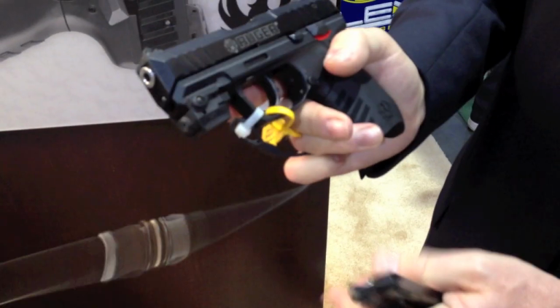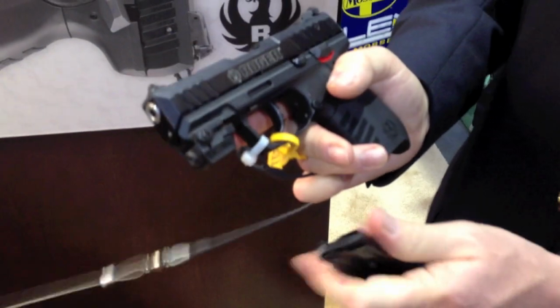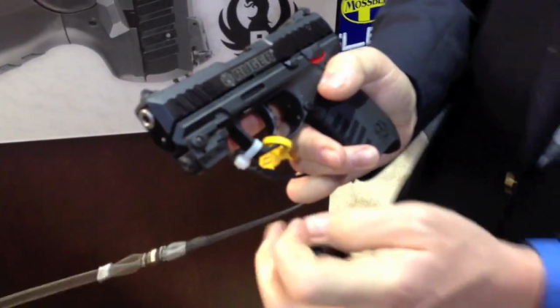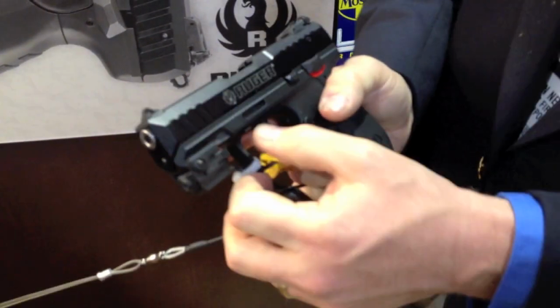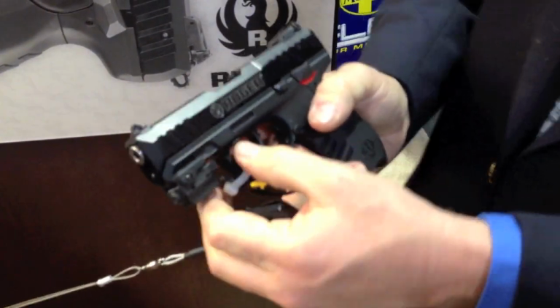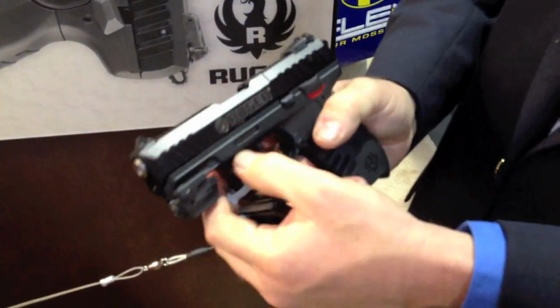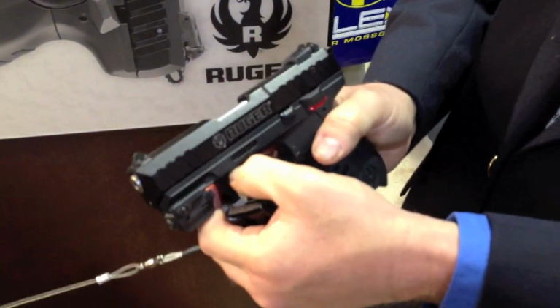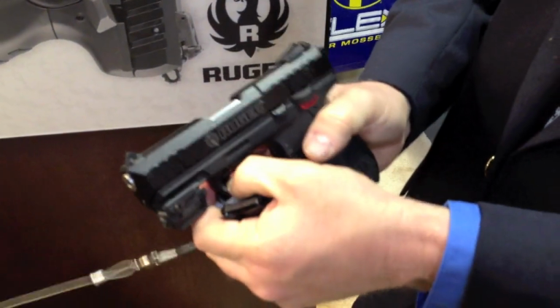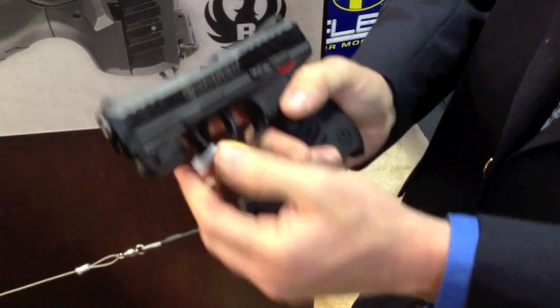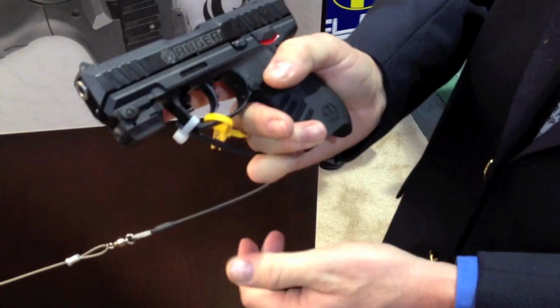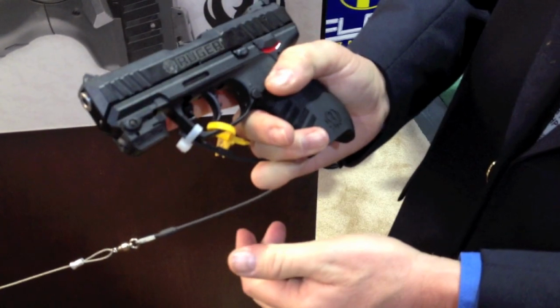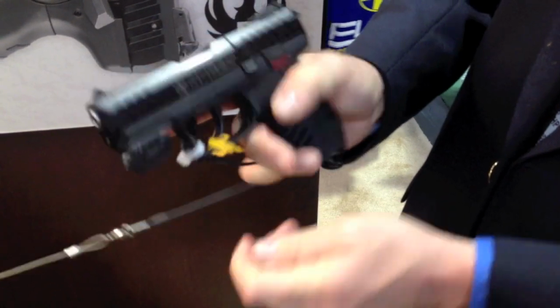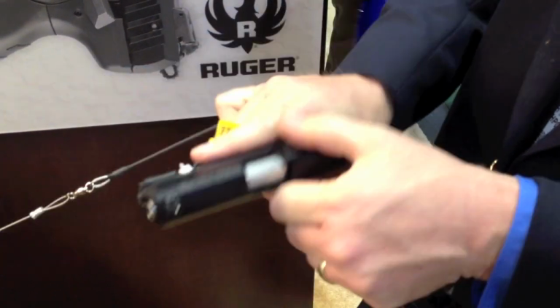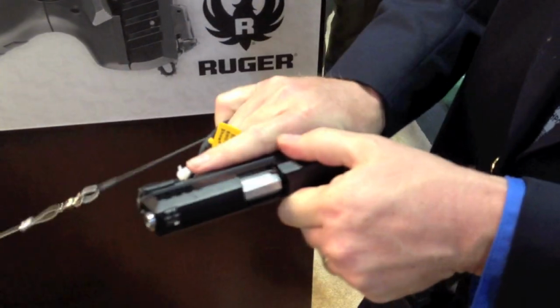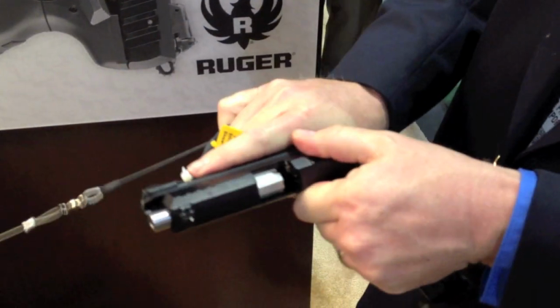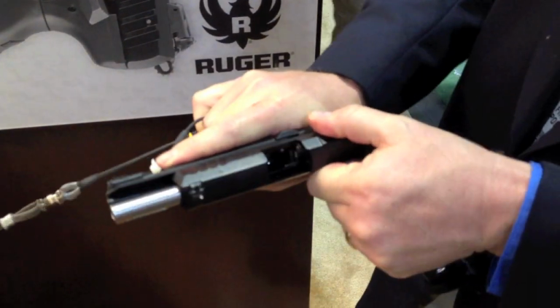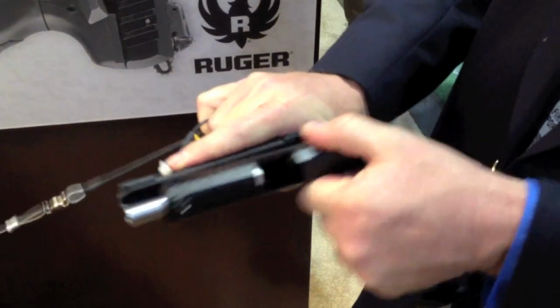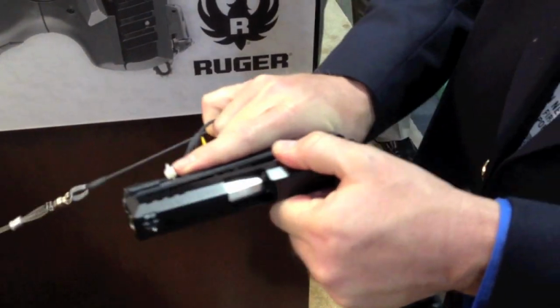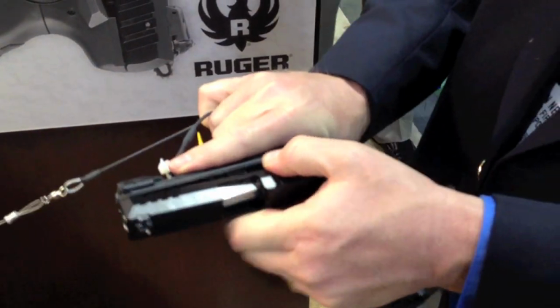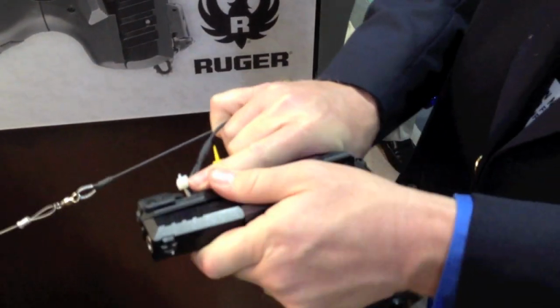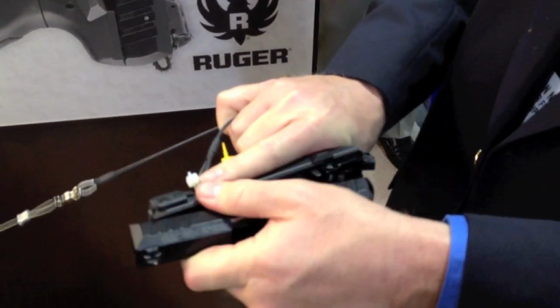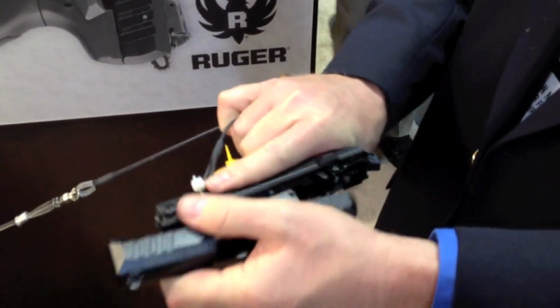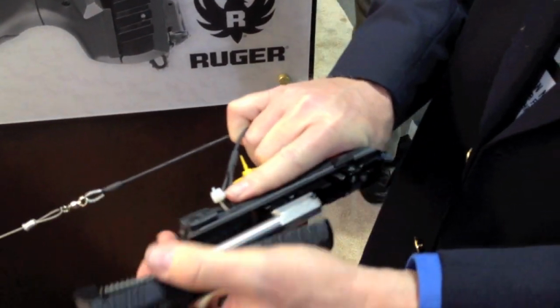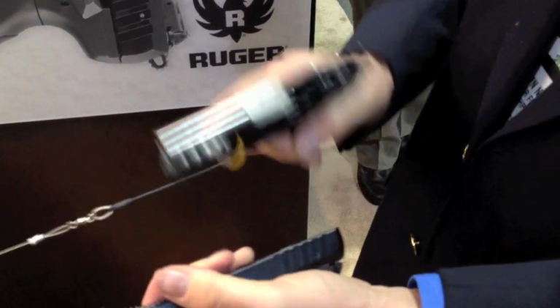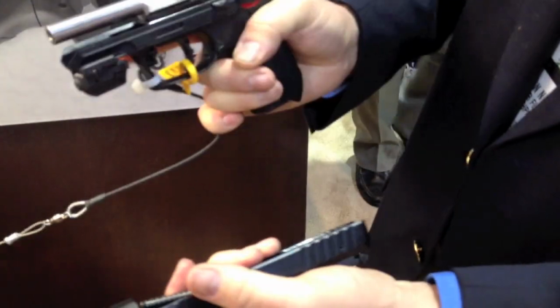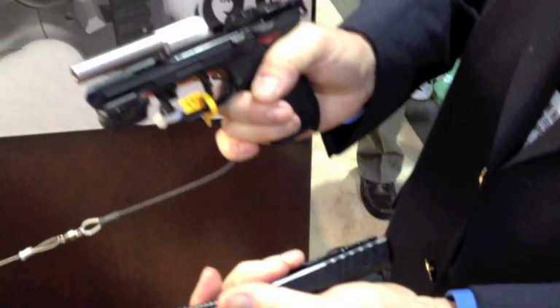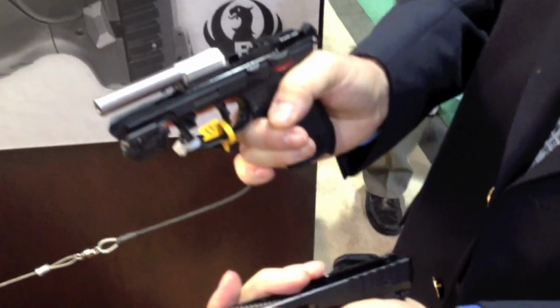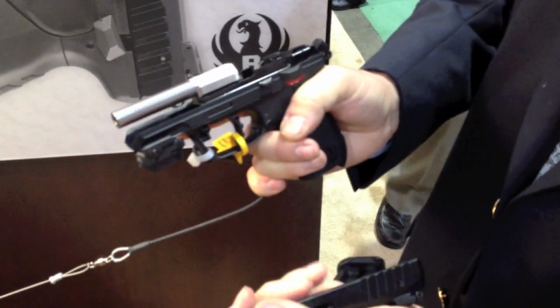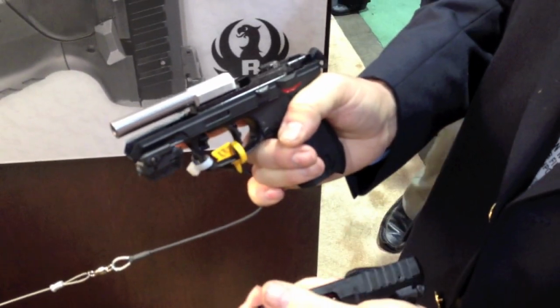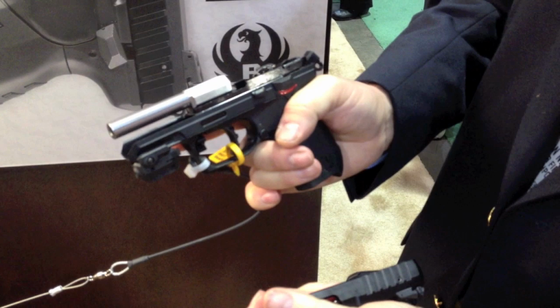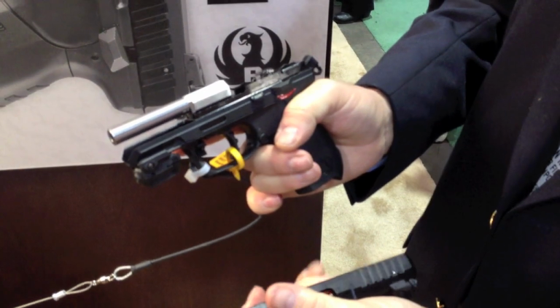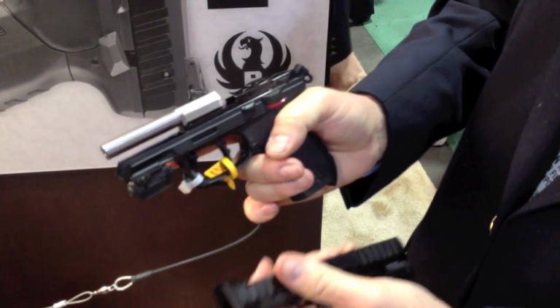Takedown is to remove this lever, pull the slide back, lift it up, and the slide and the spring come off.